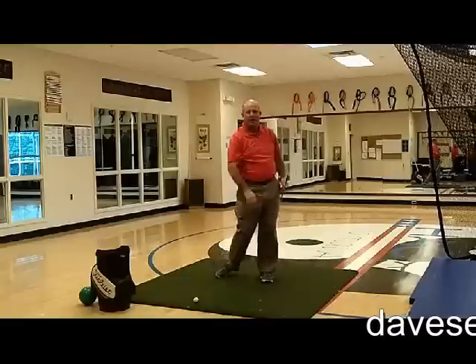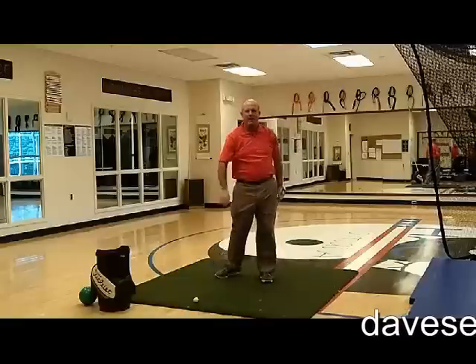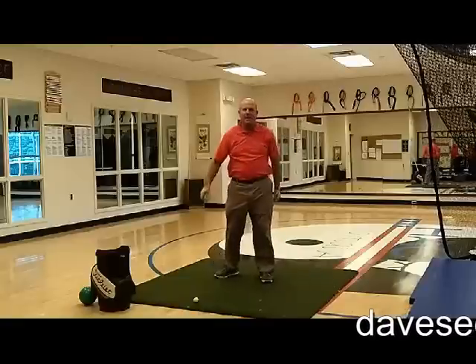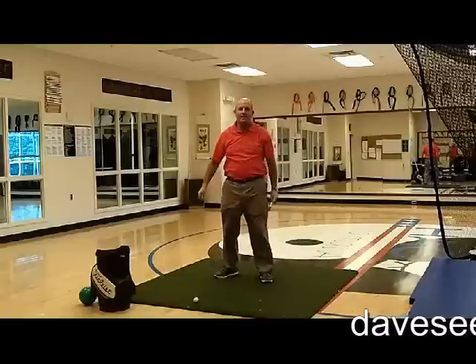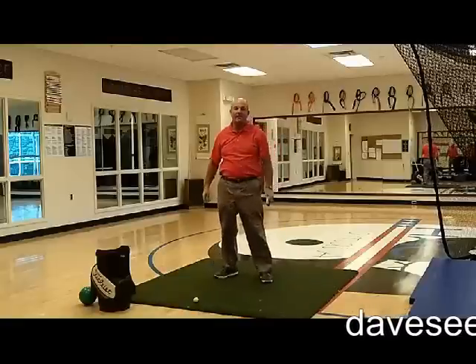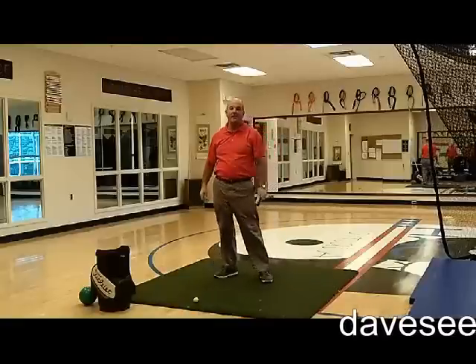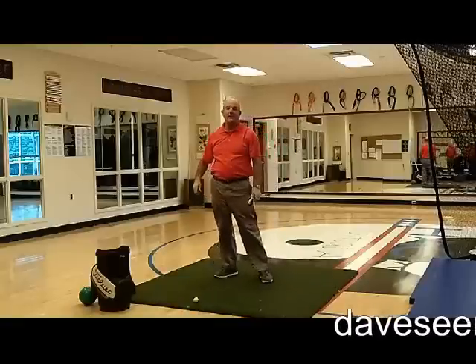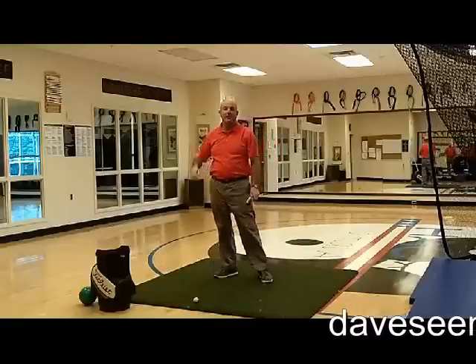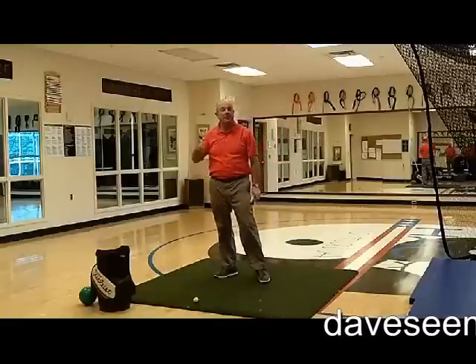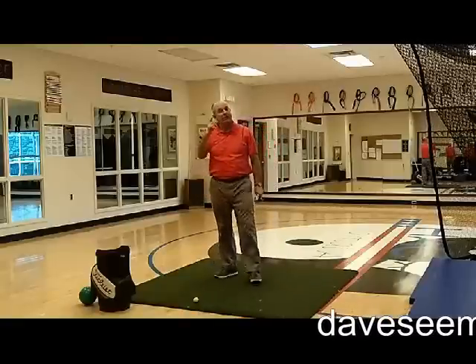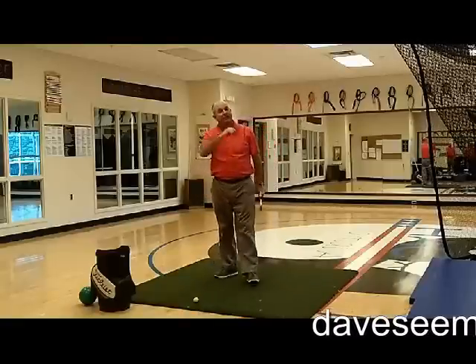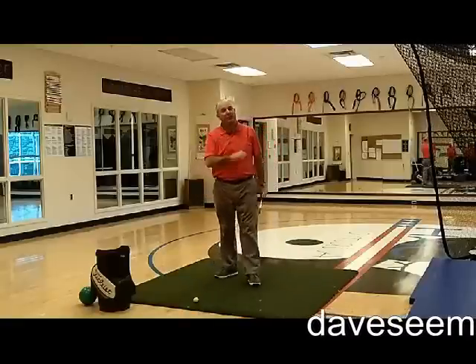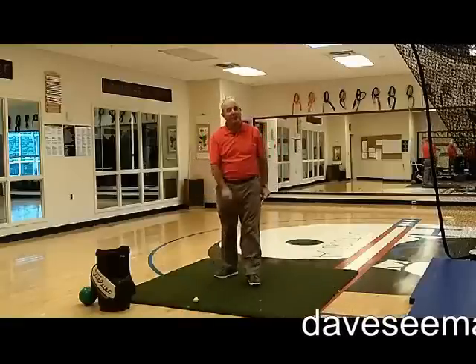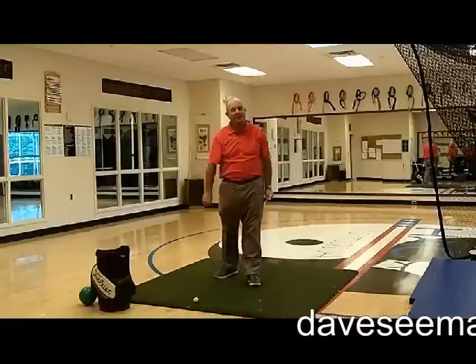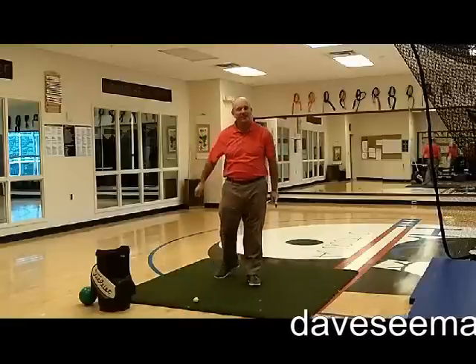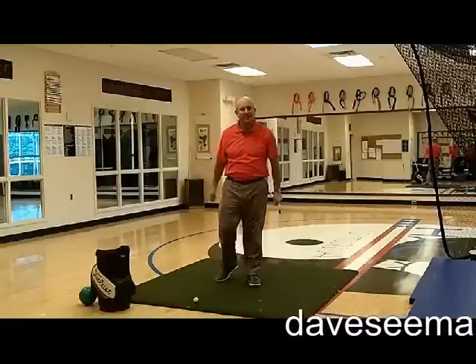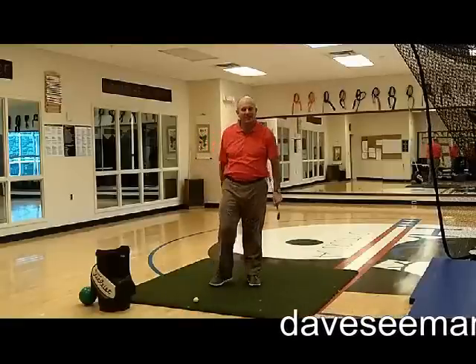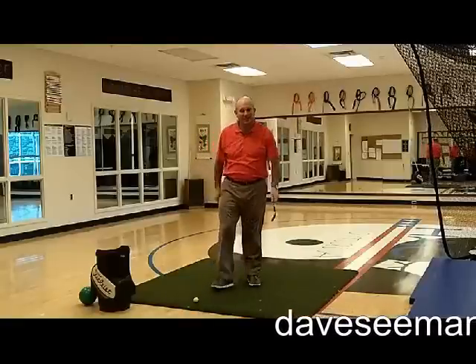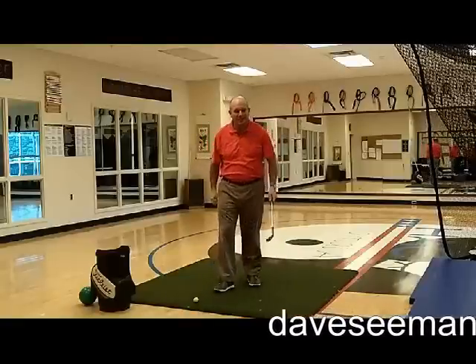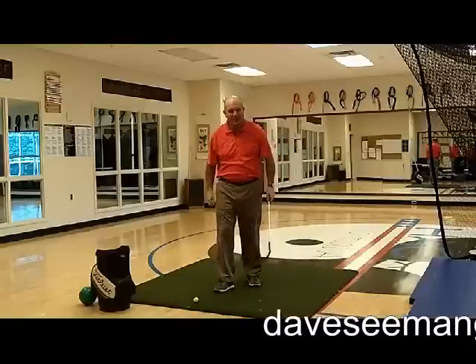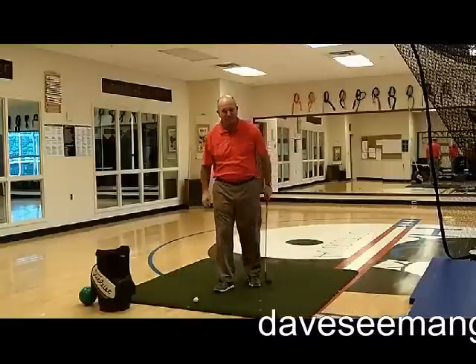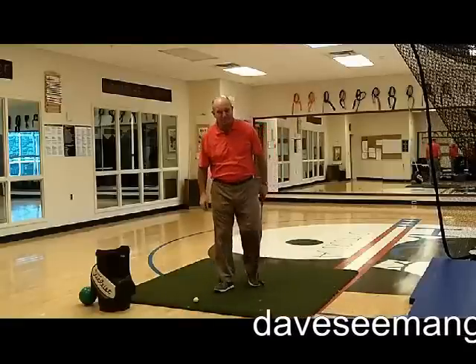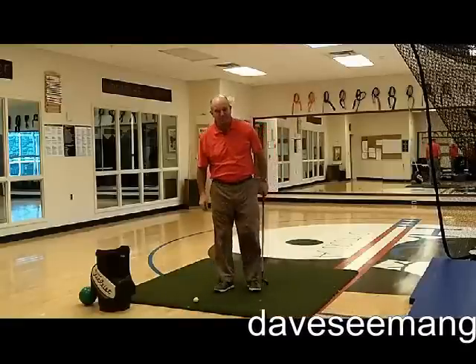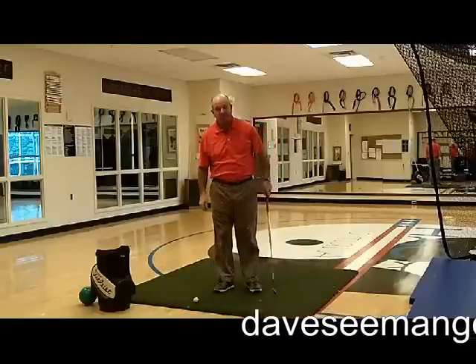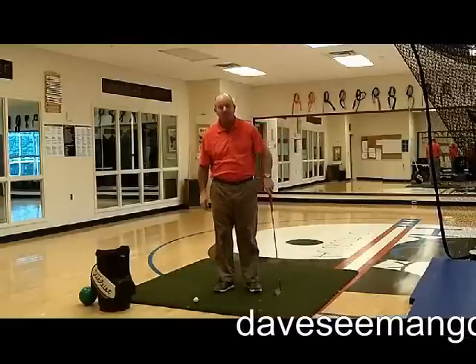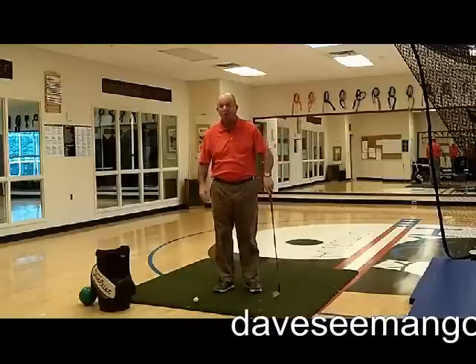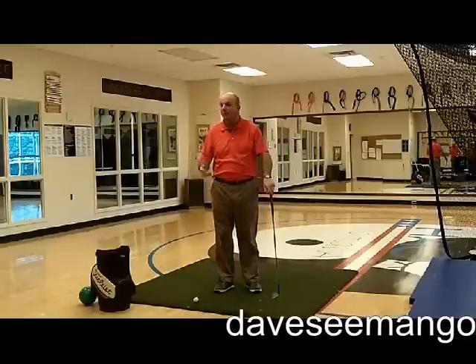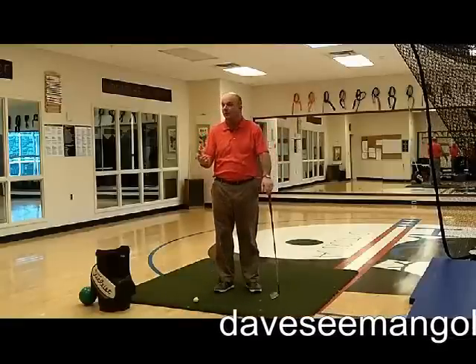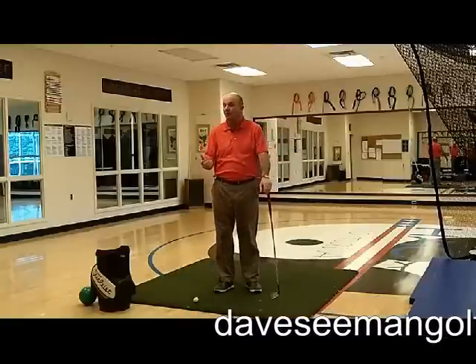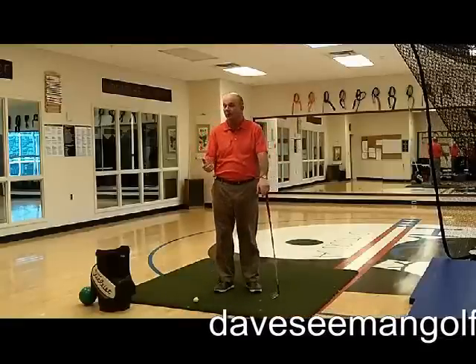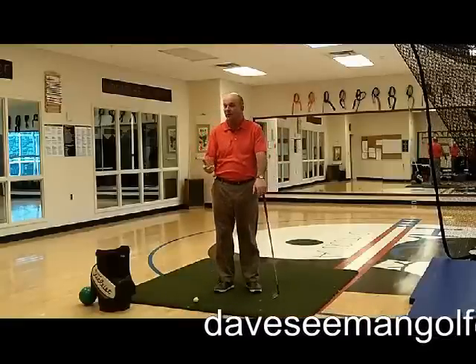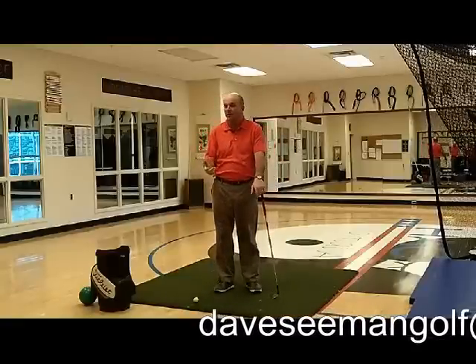Hey gang, Dave Seaman coming to you from Hocasin Athletic Club again. Hope you're doing well.